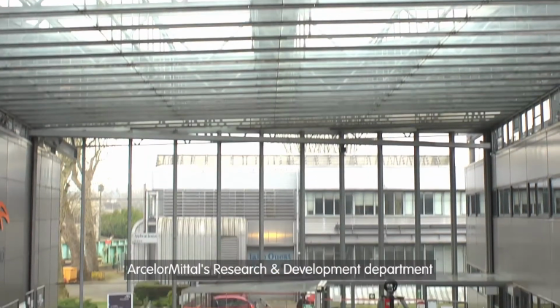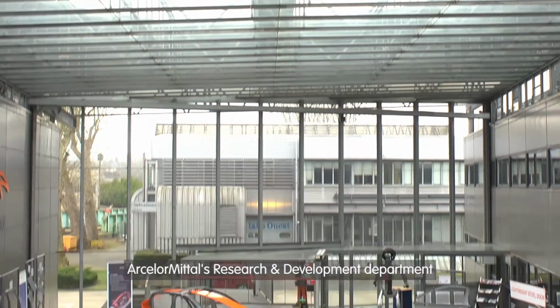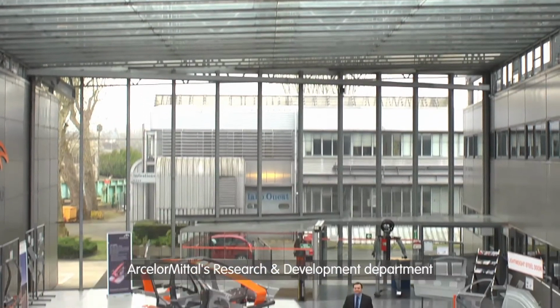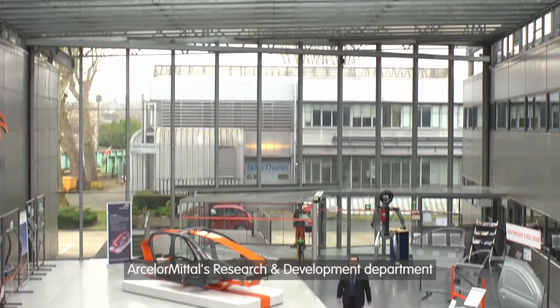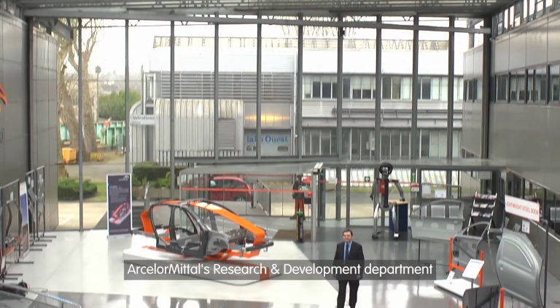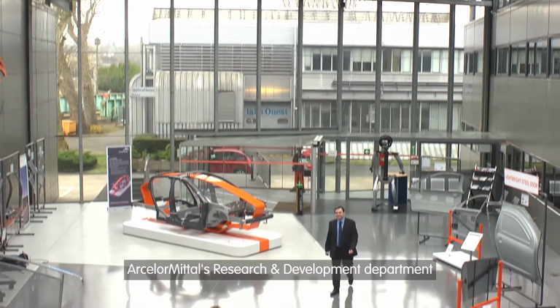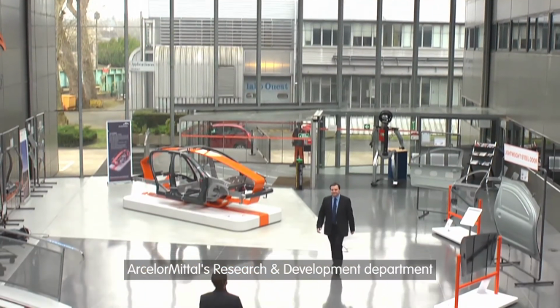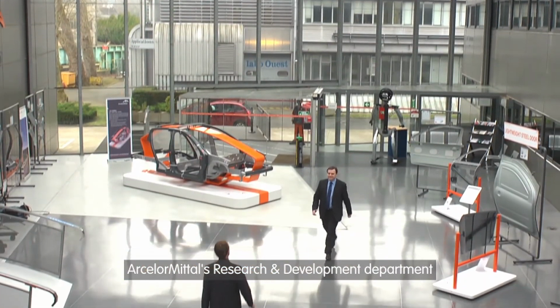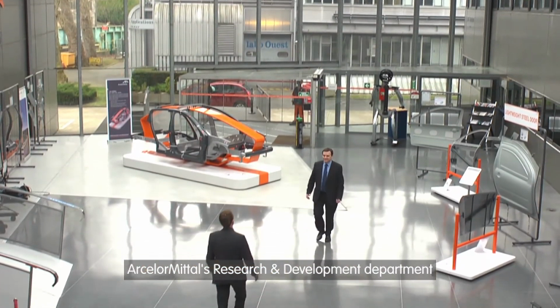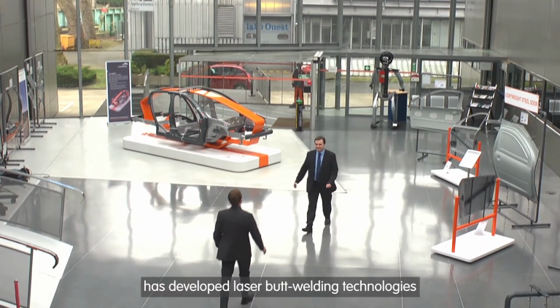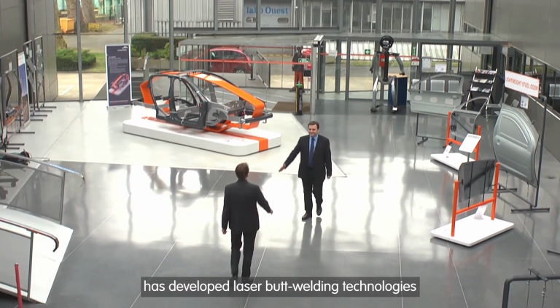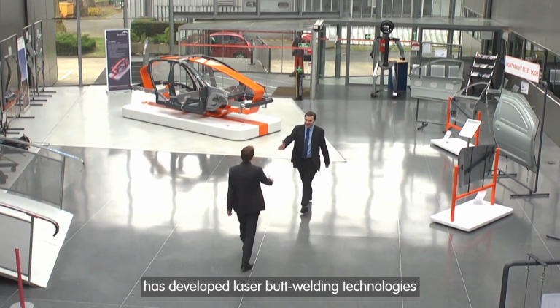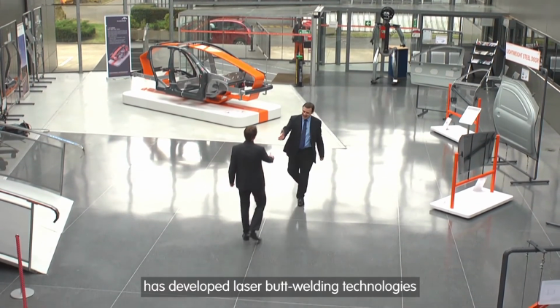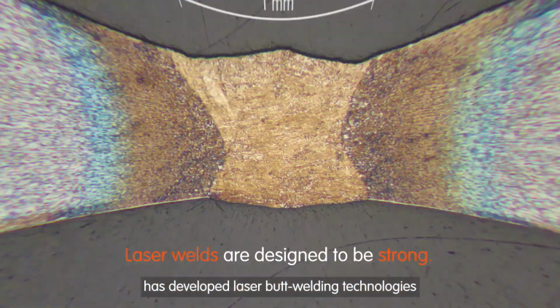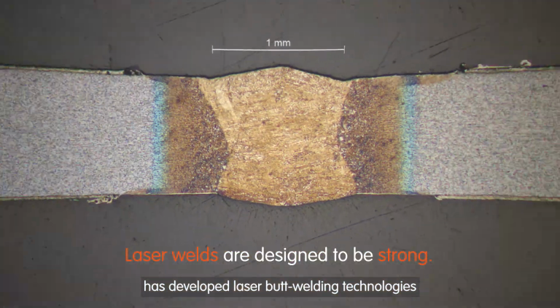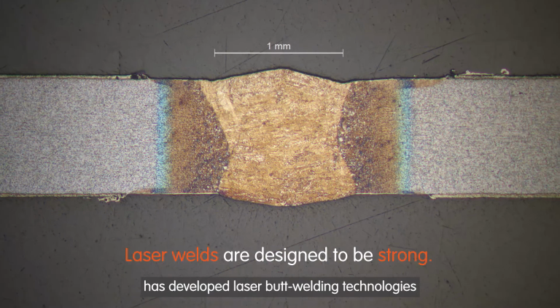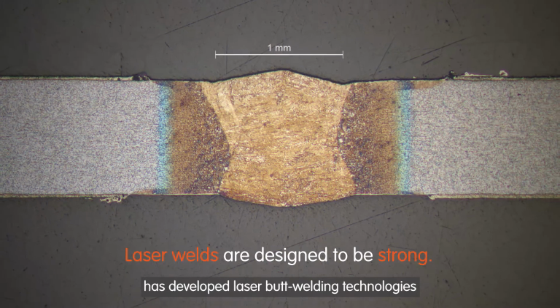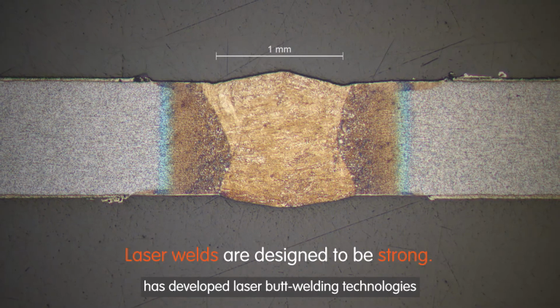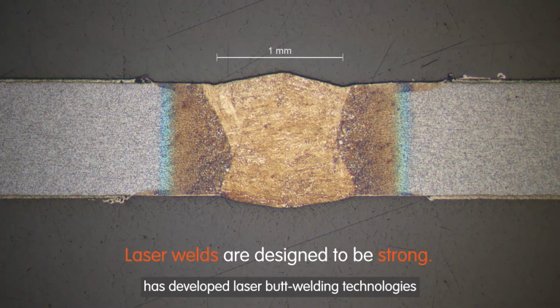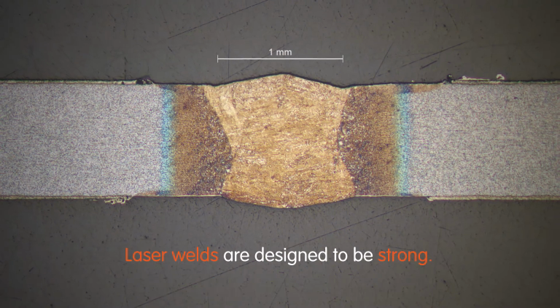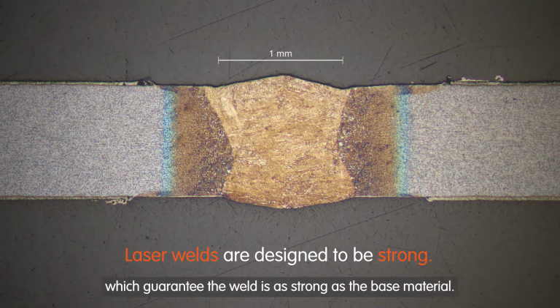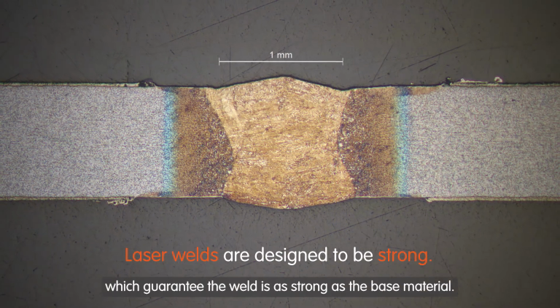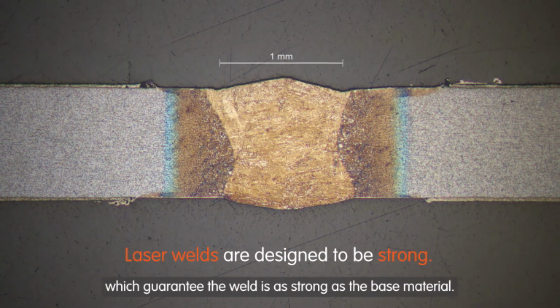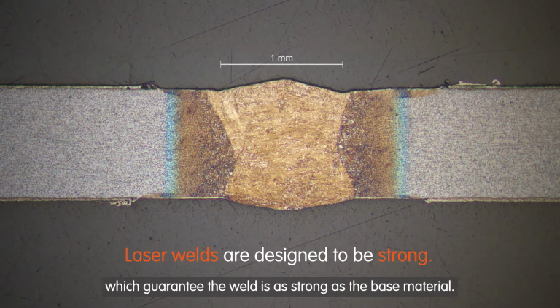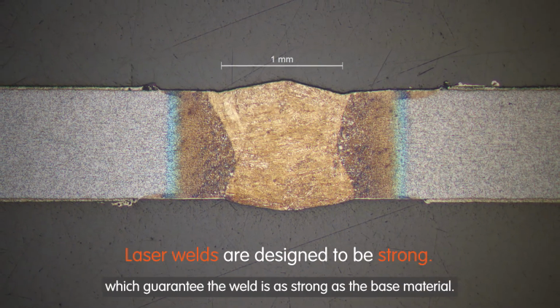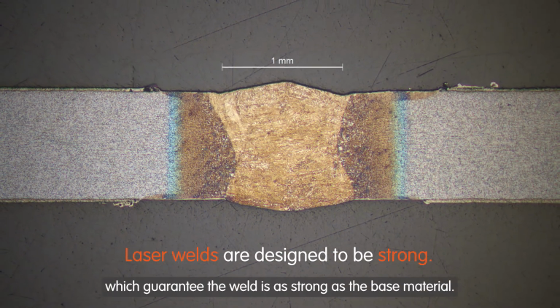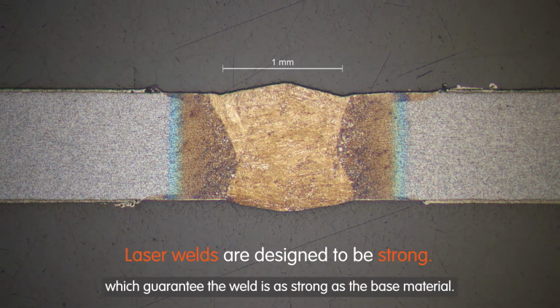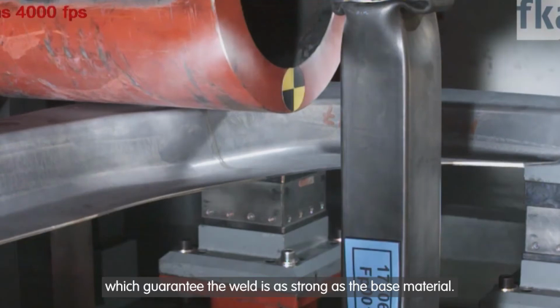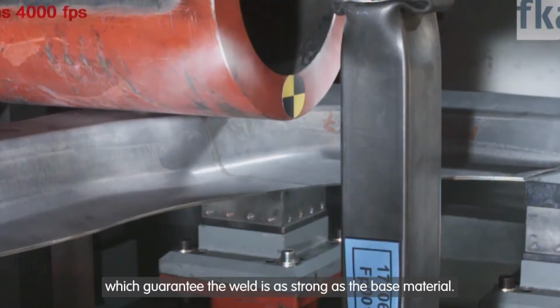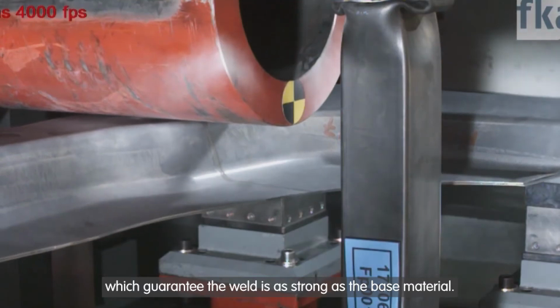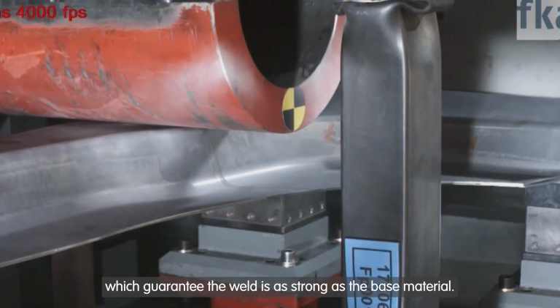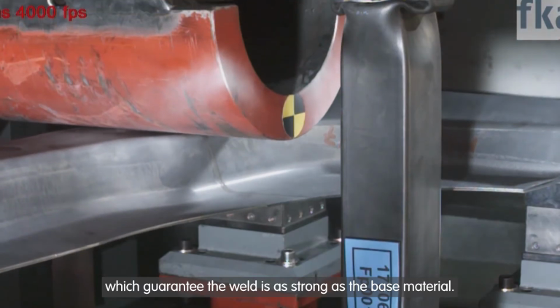ArcelorMittal's research and development department has developed laser butt welding technologies which guarantee the weld is as strong as the base material.